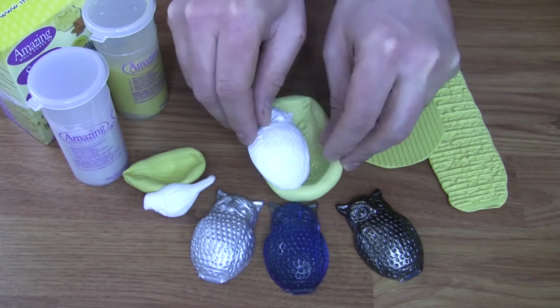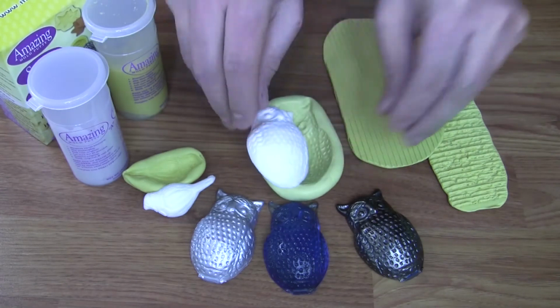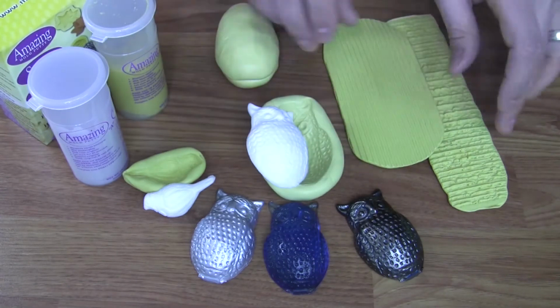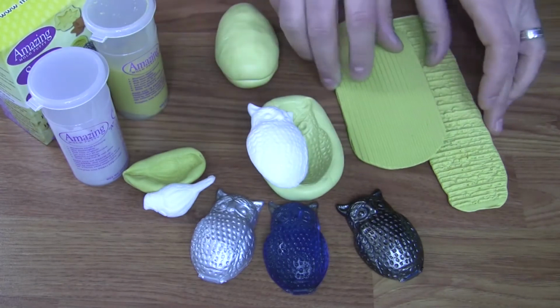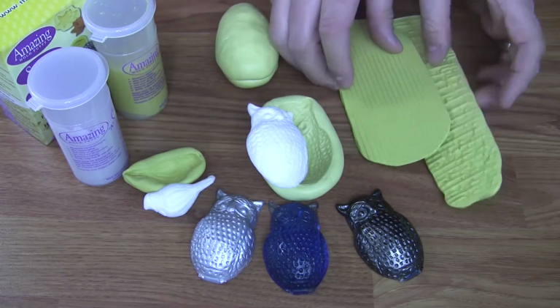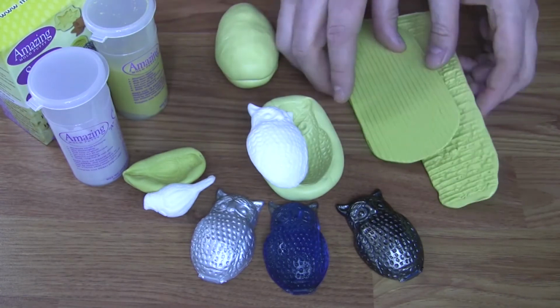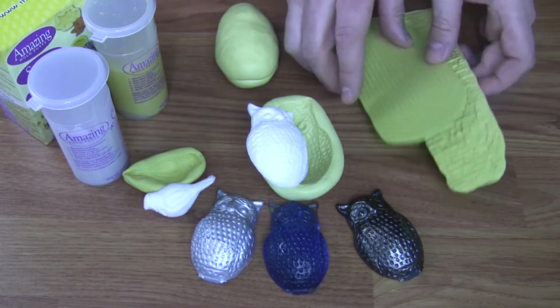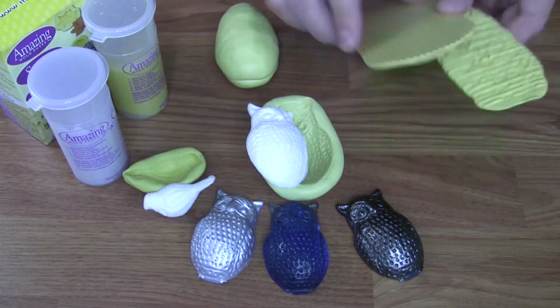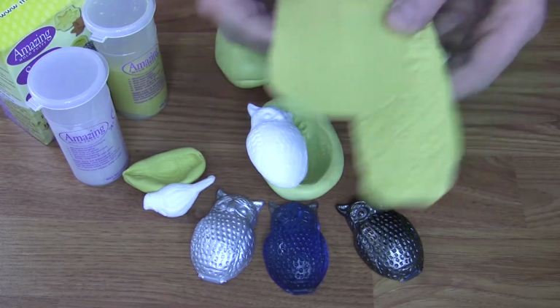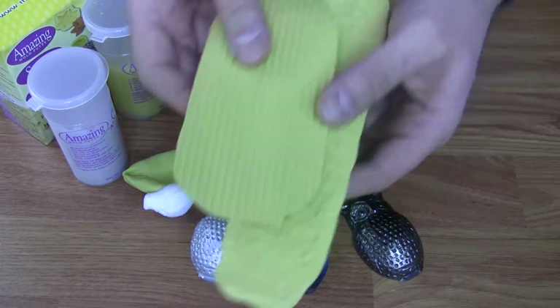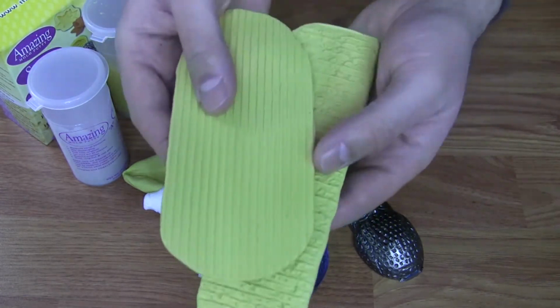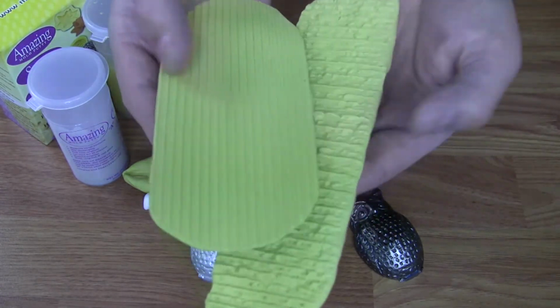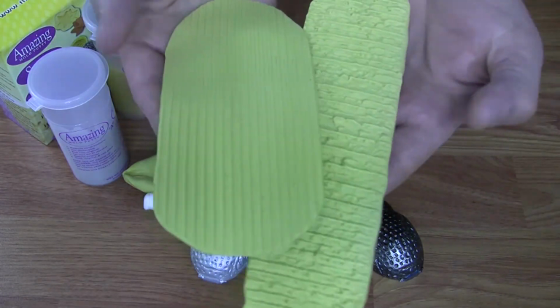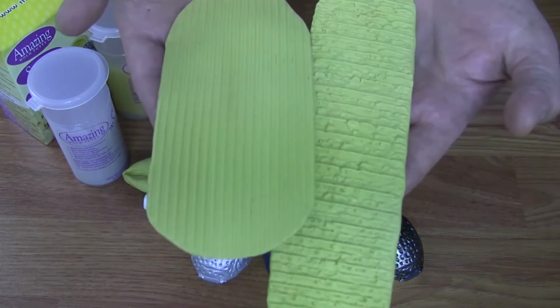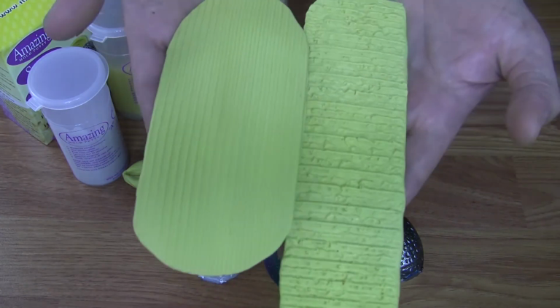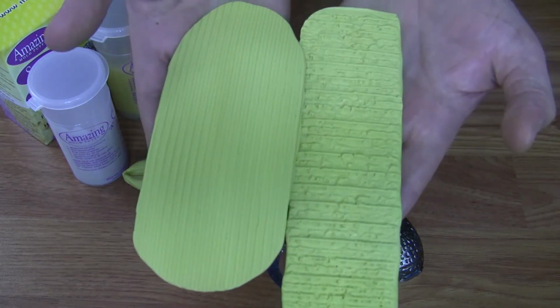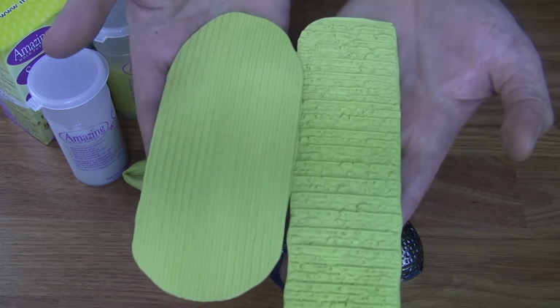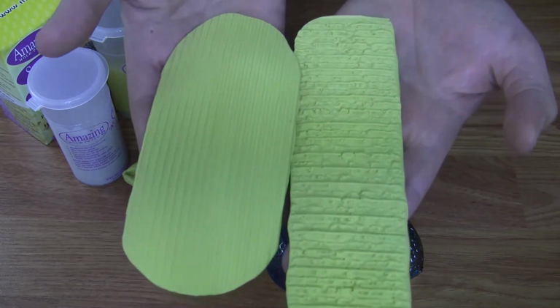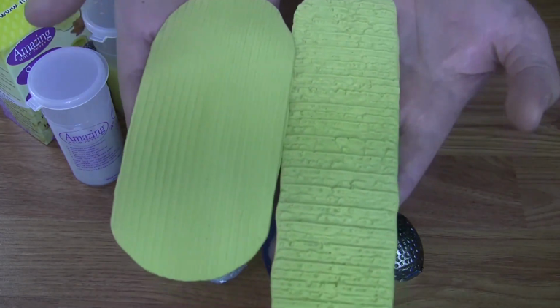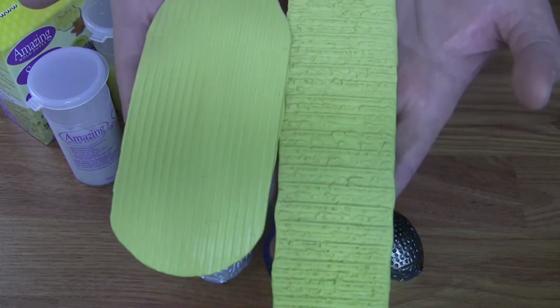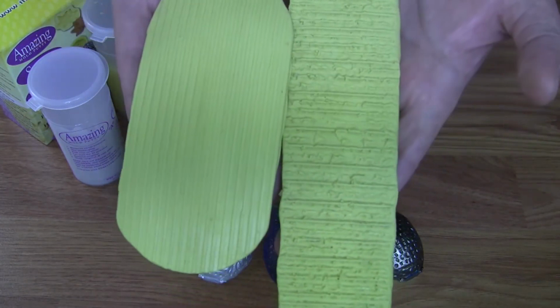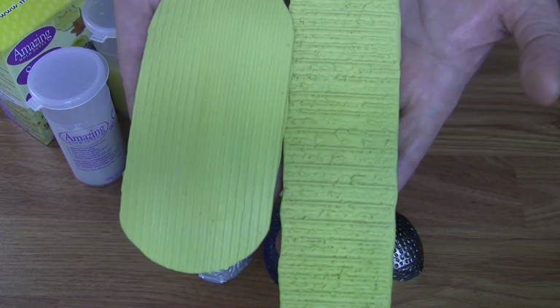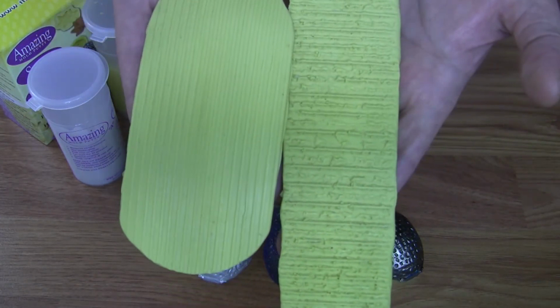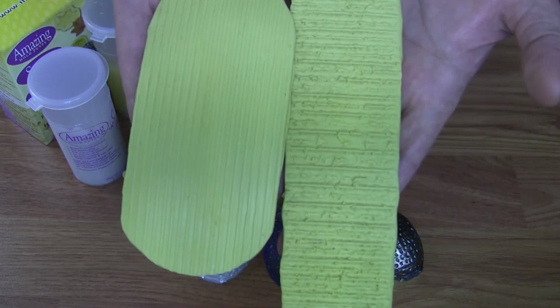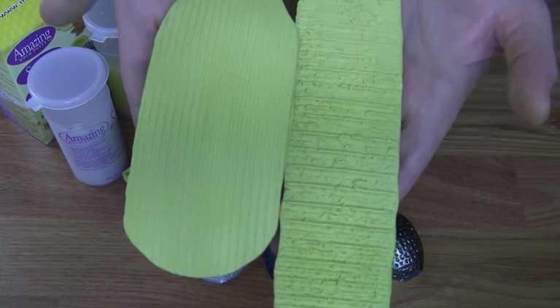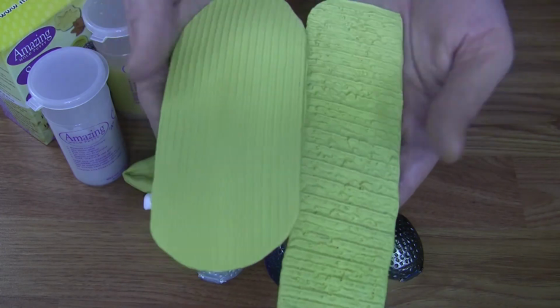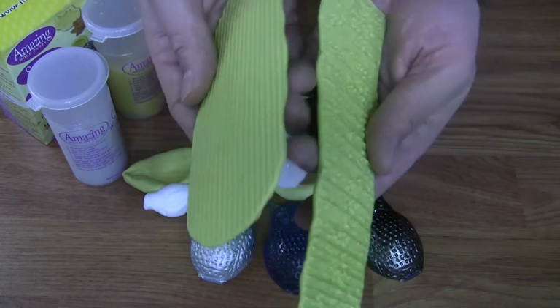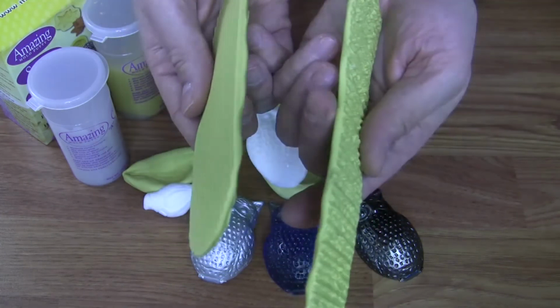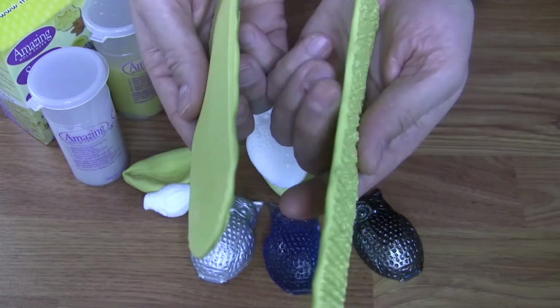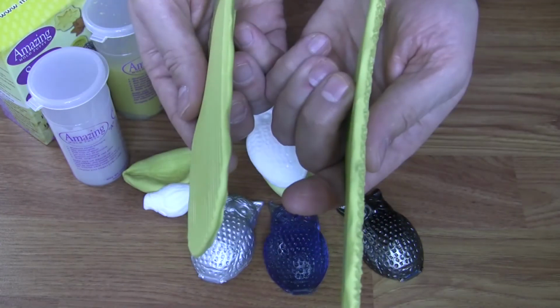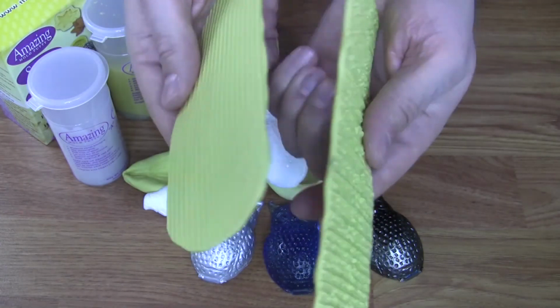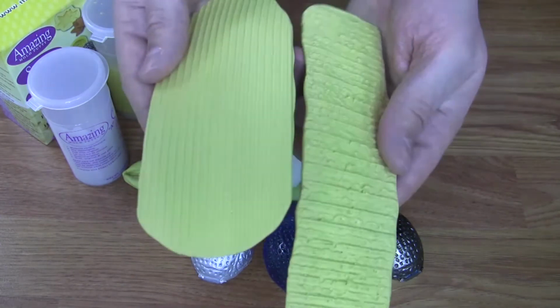Amazing Mold Putty is great for not only creating one-piece molds, but also for creating texture pads, and even two-piece molds.